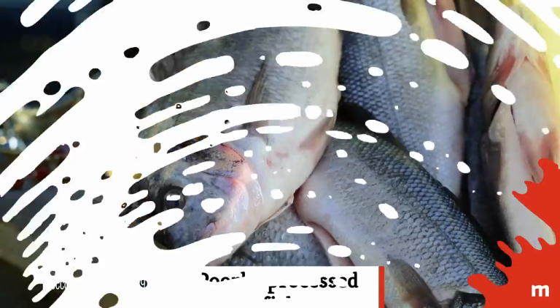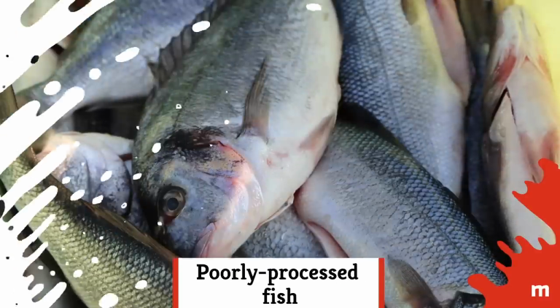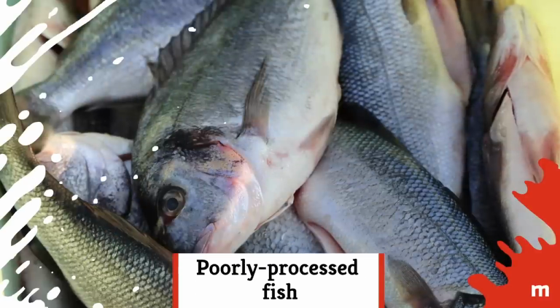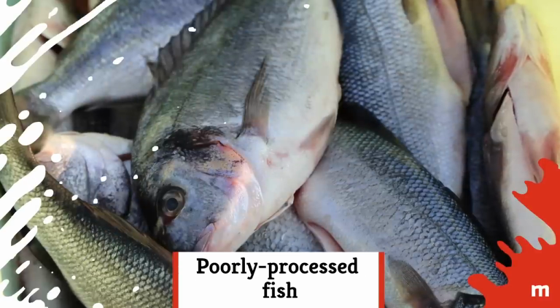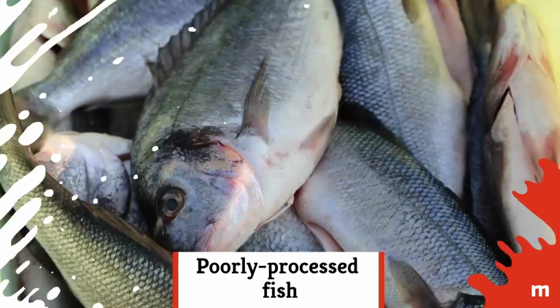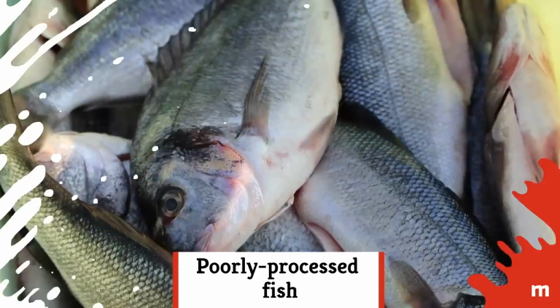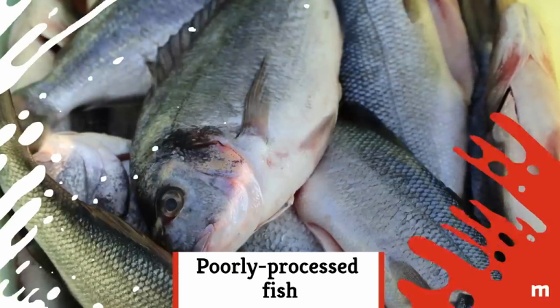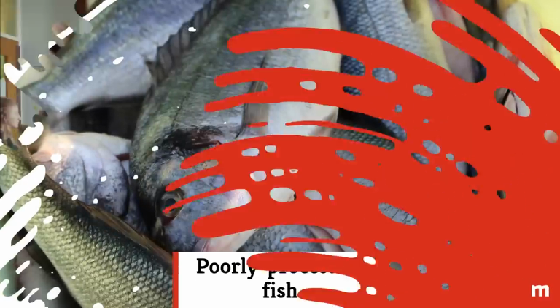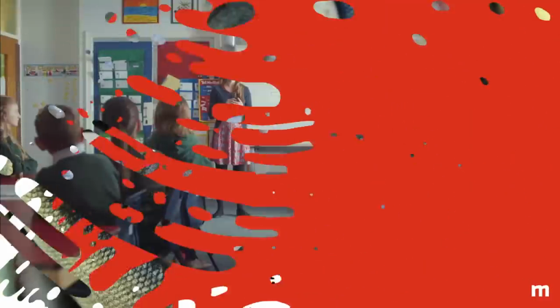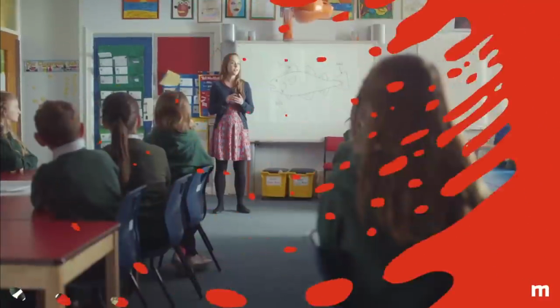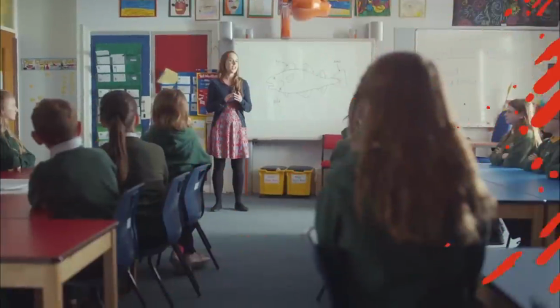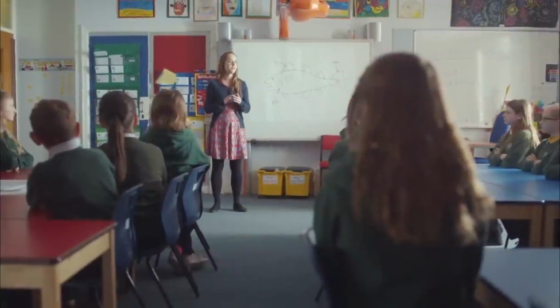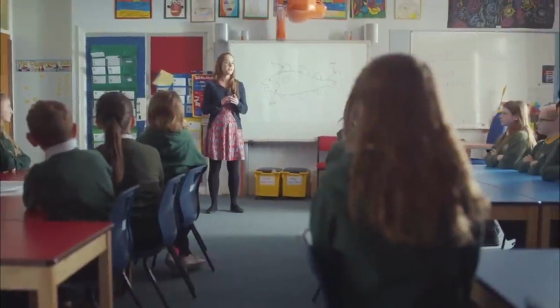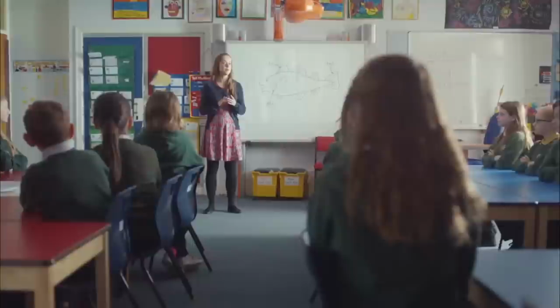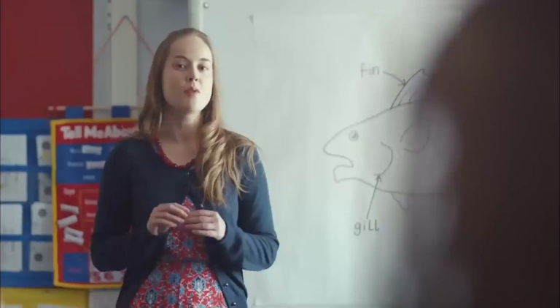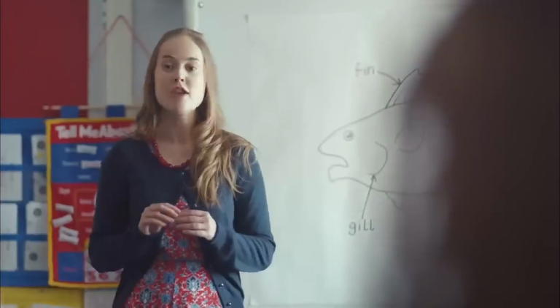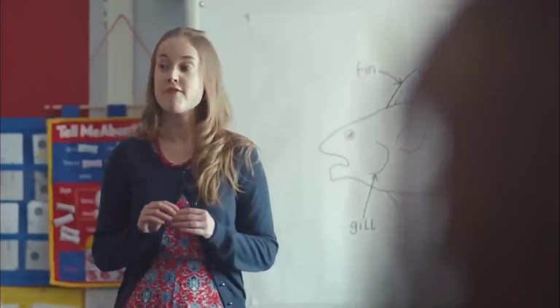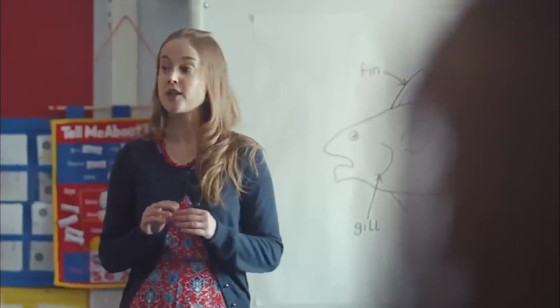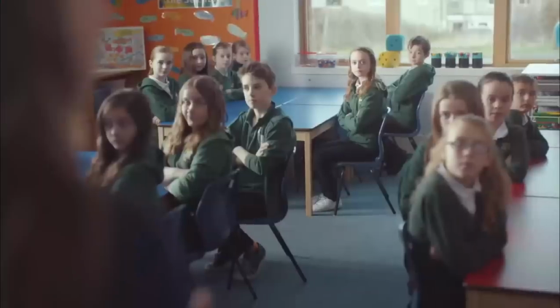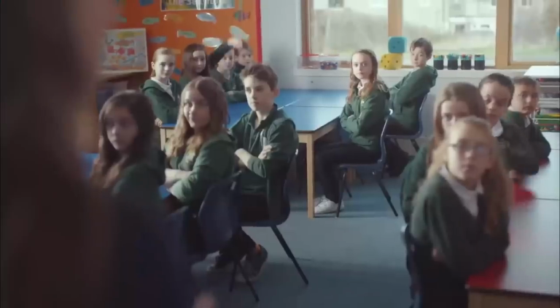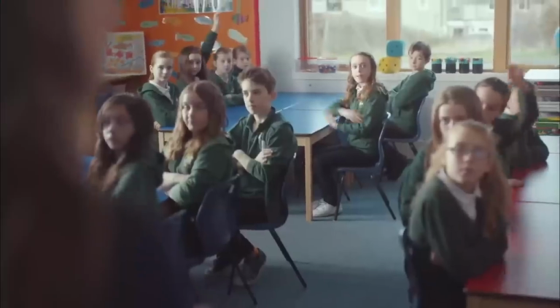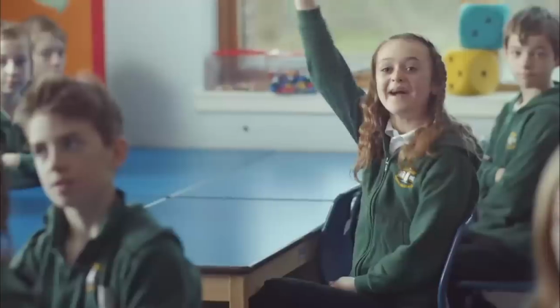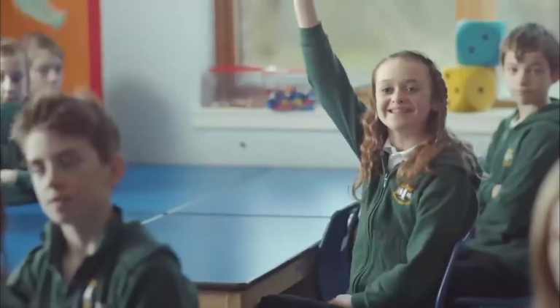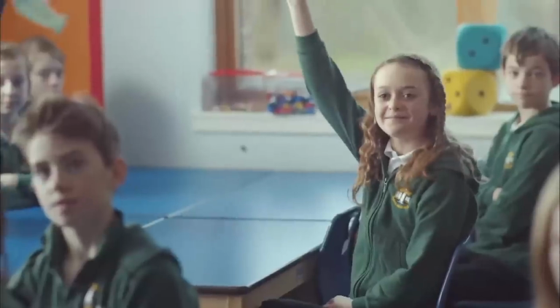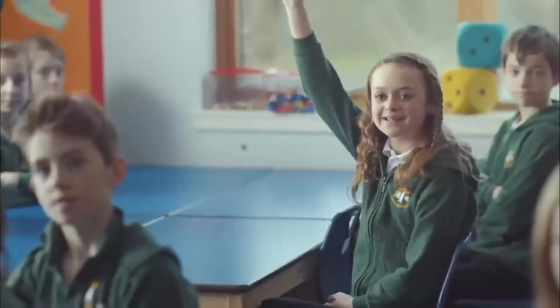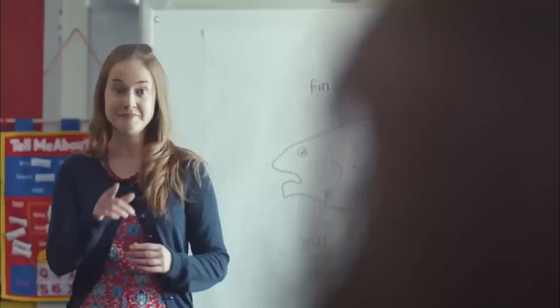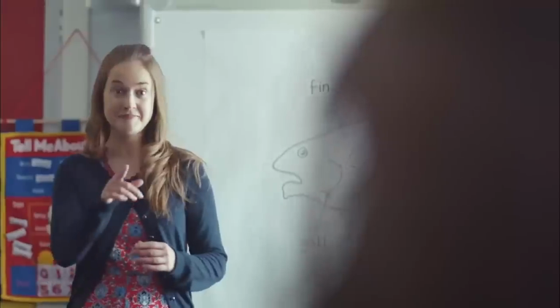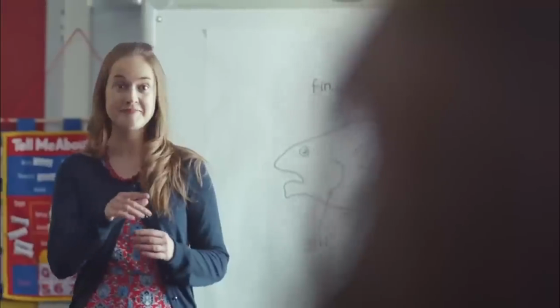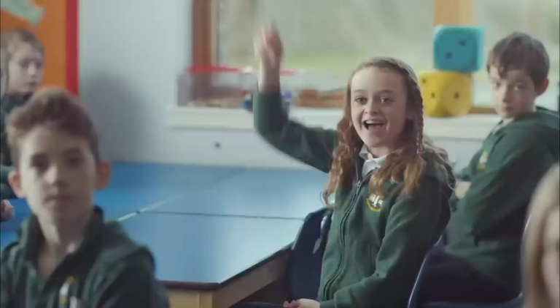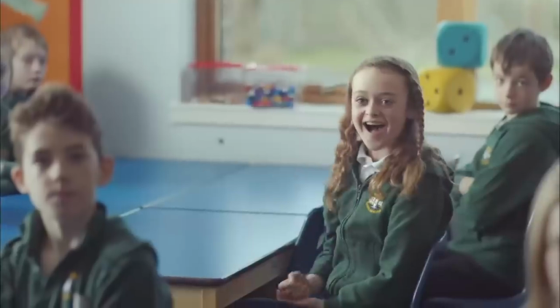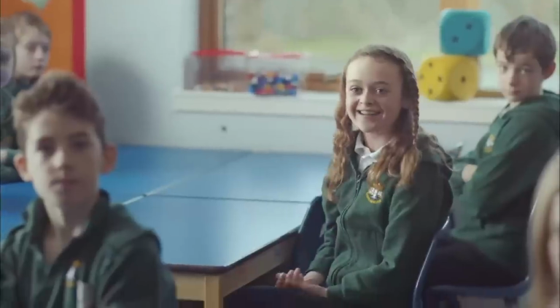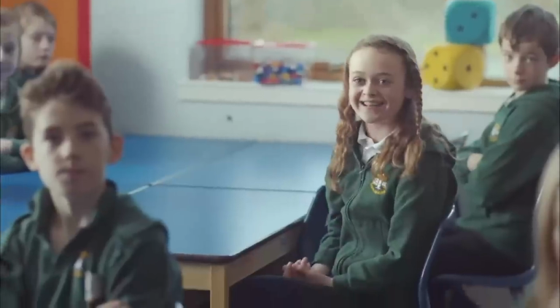Poorly processed fish: Can anyone tell me where fish come from? Yes — Aldi!